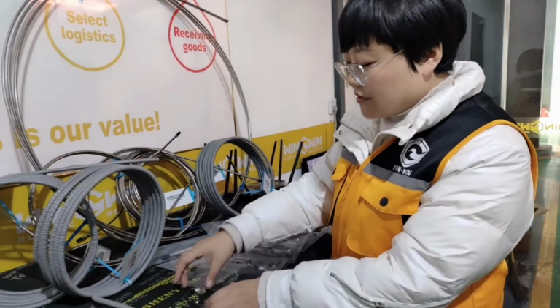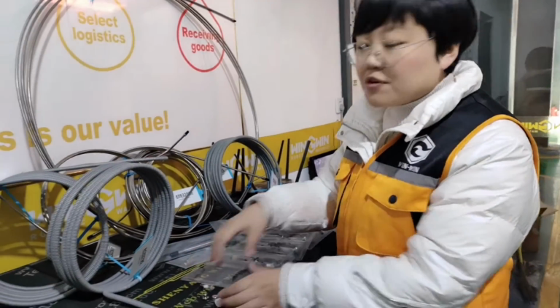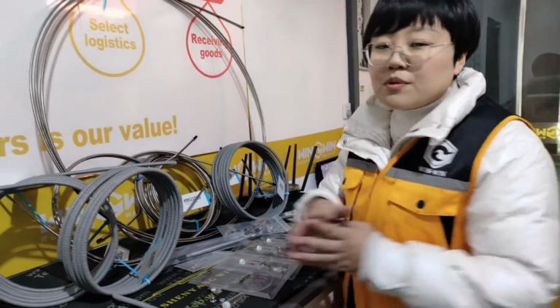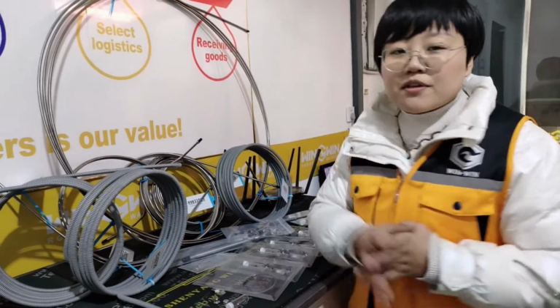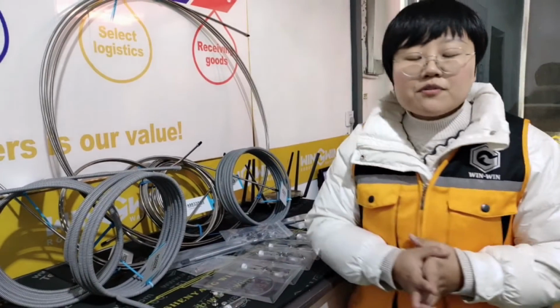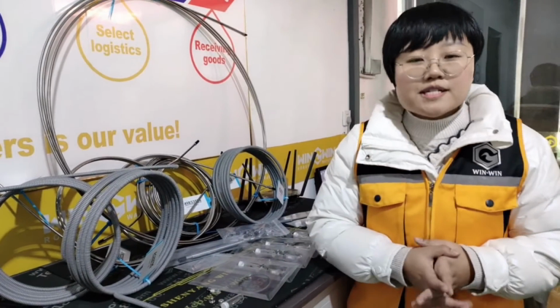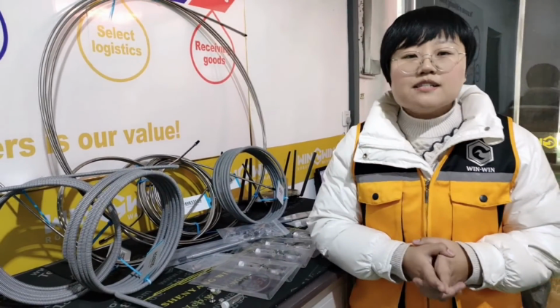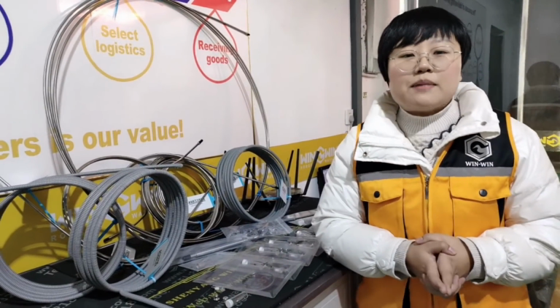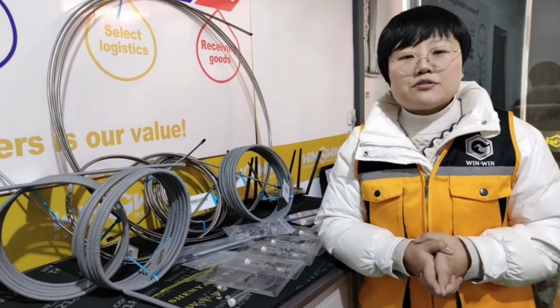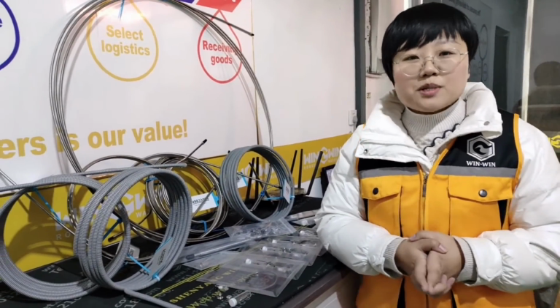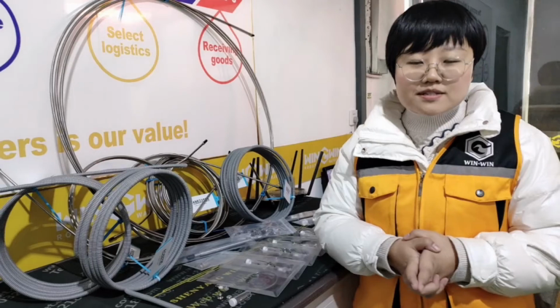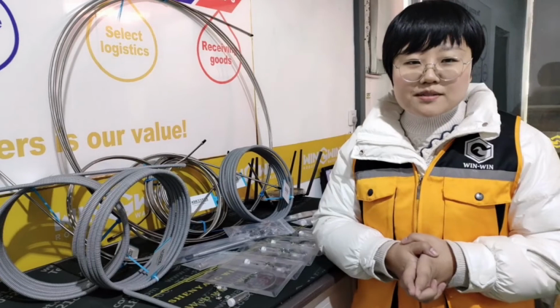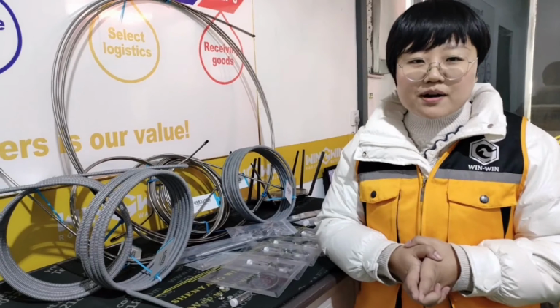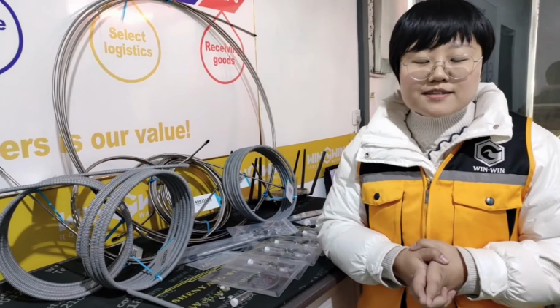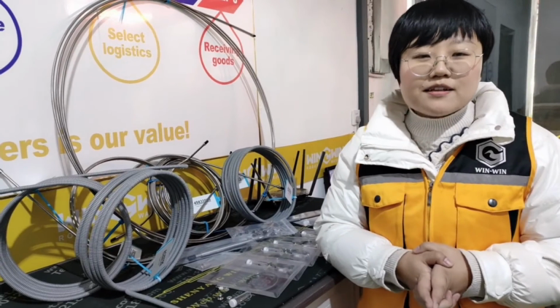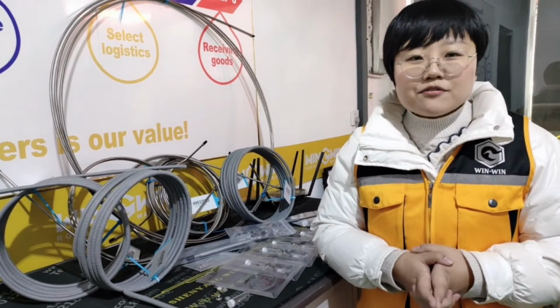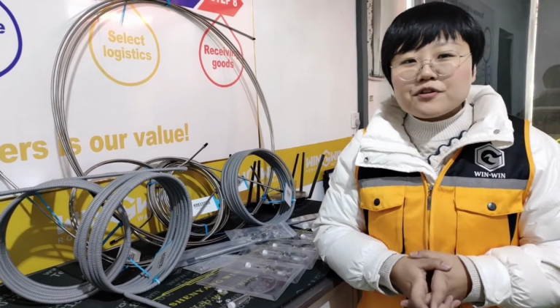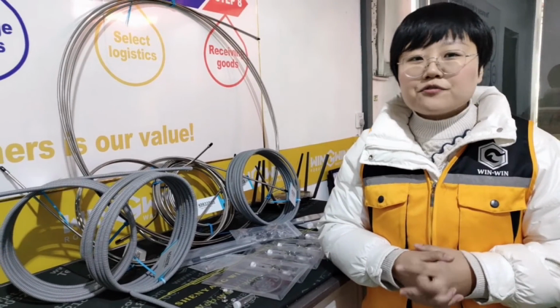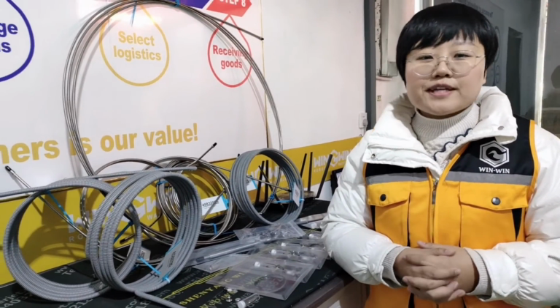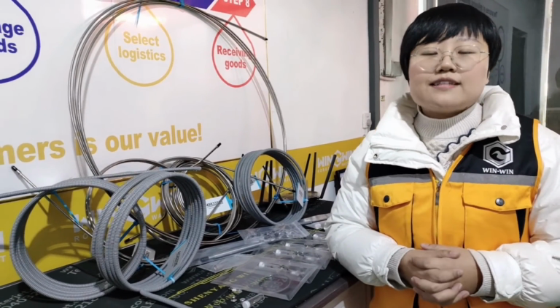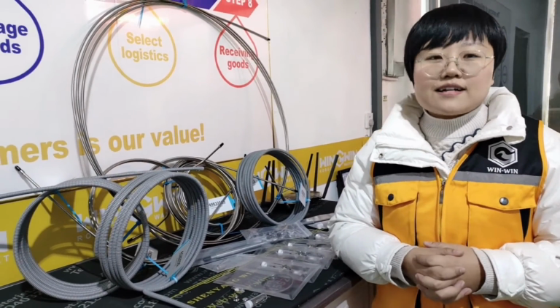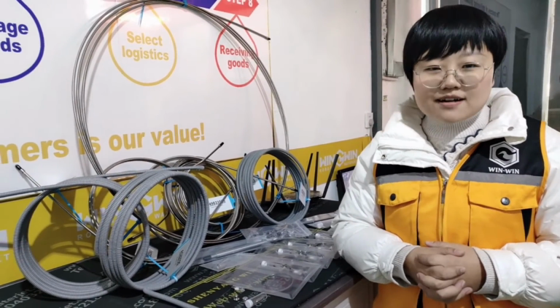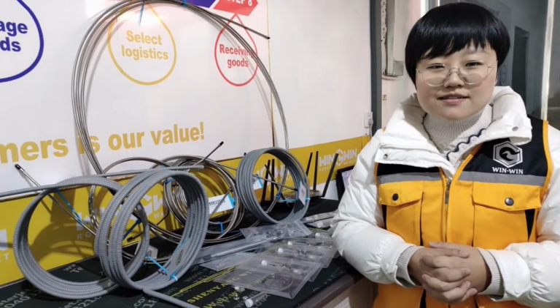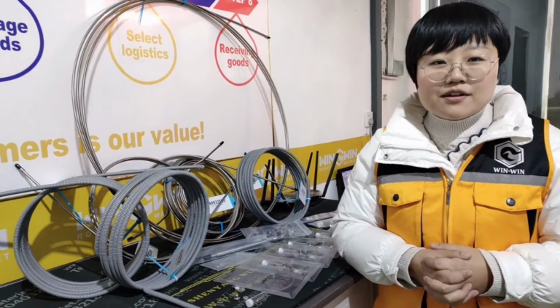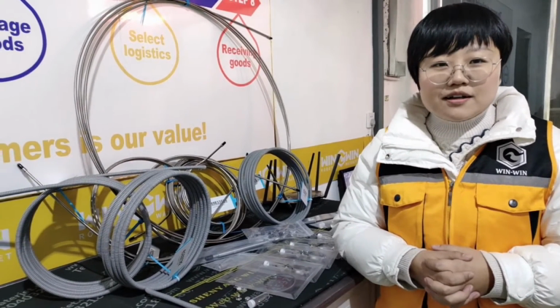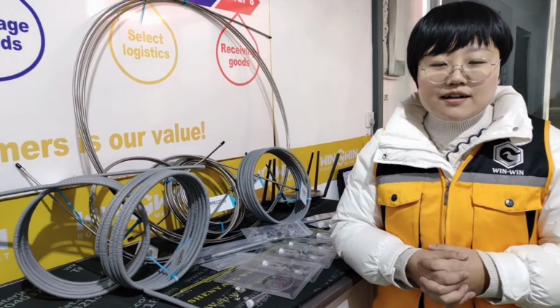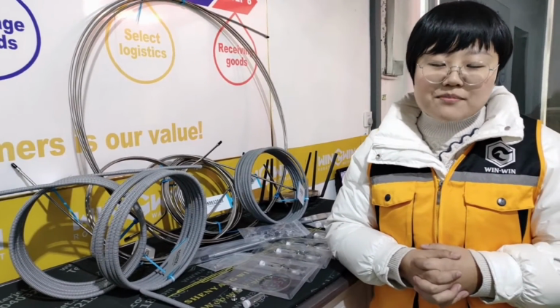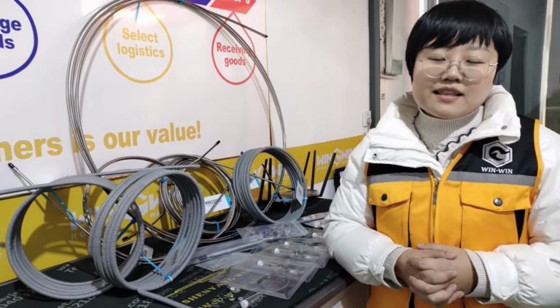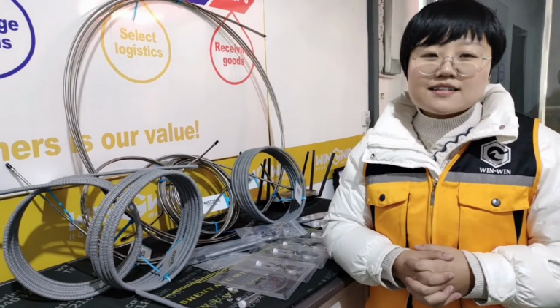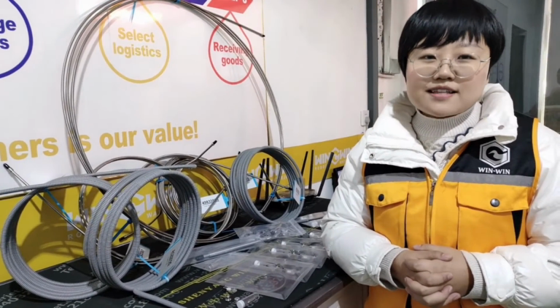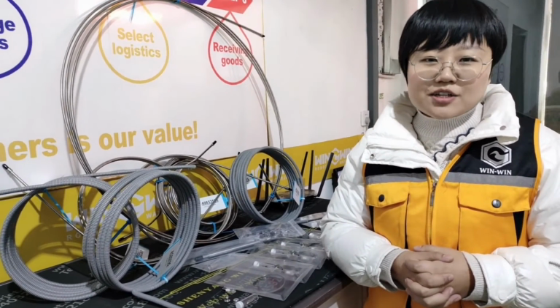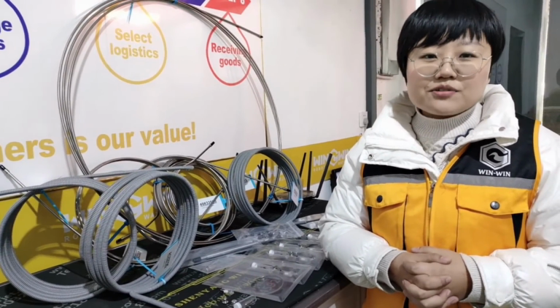For more information about water jet parts, feel free to contact us. I'm Anna. Thank you.